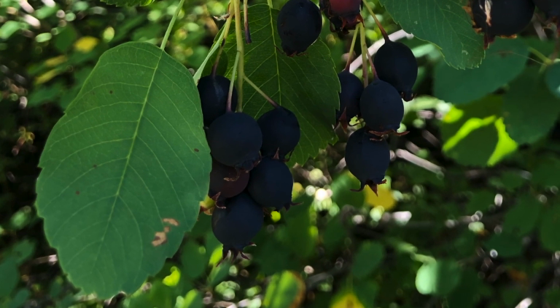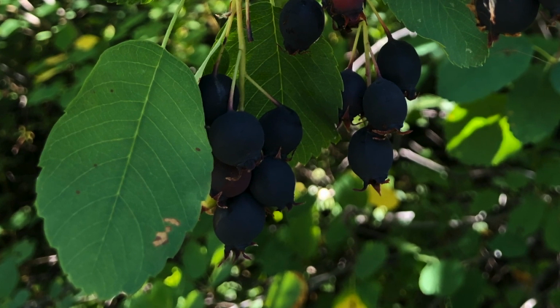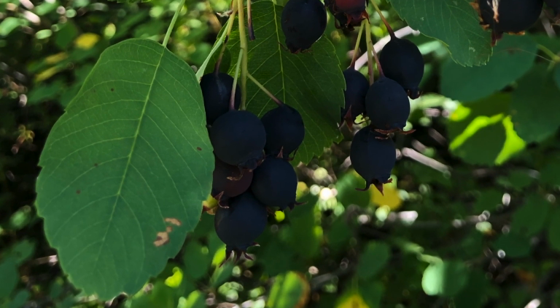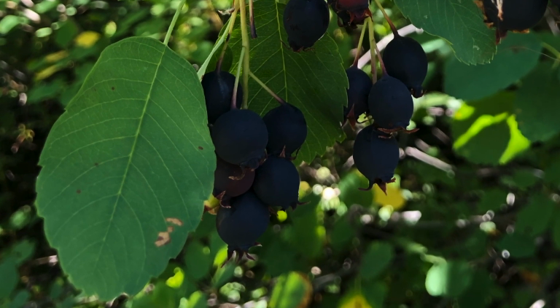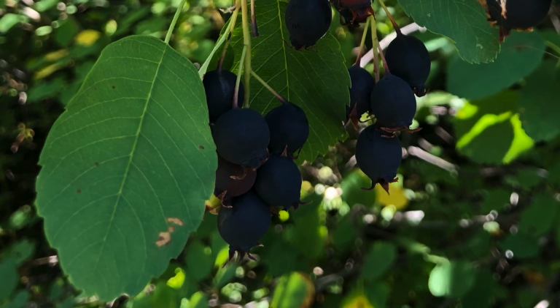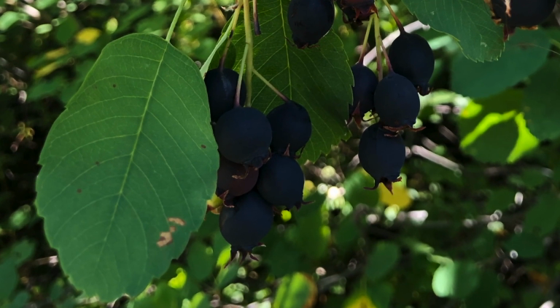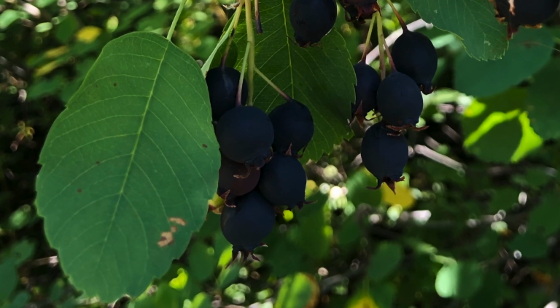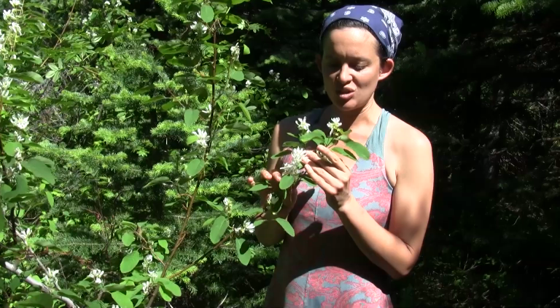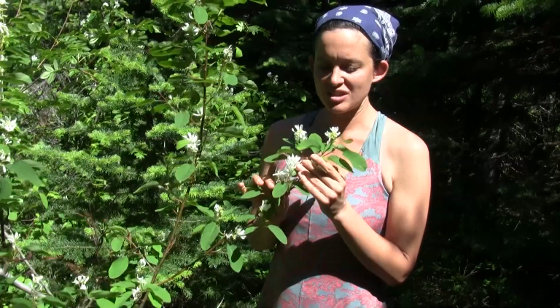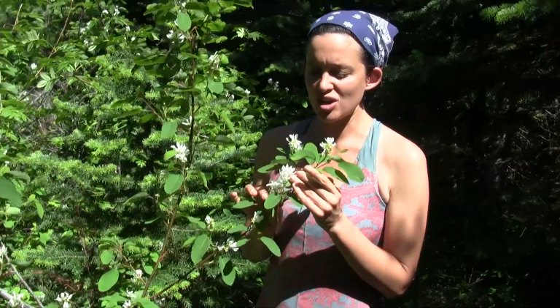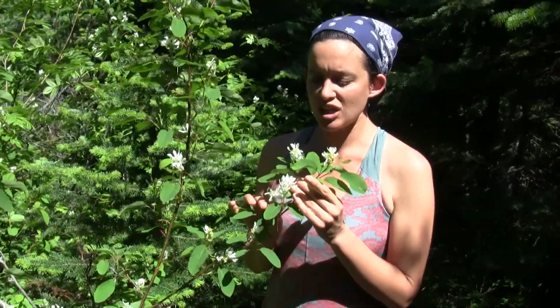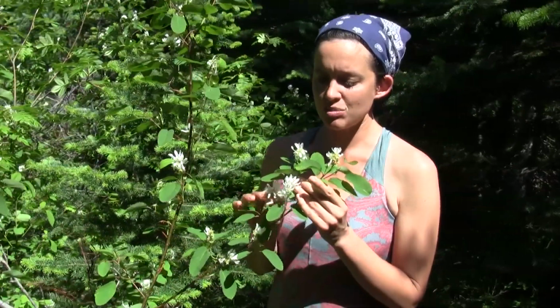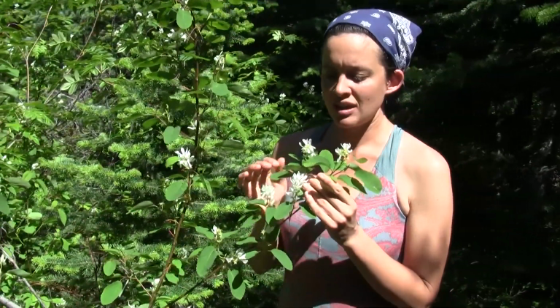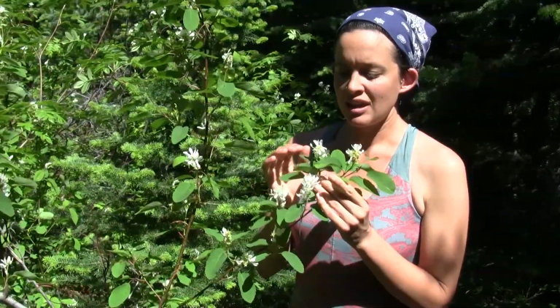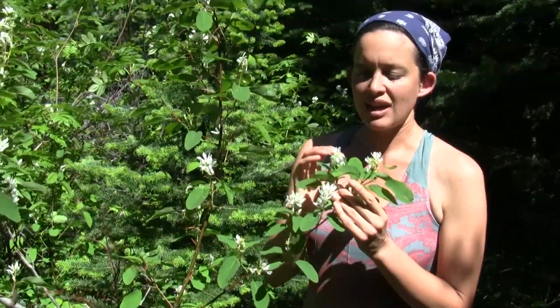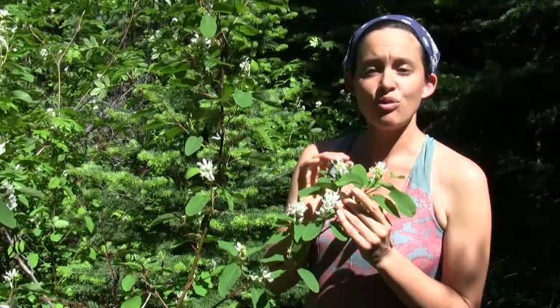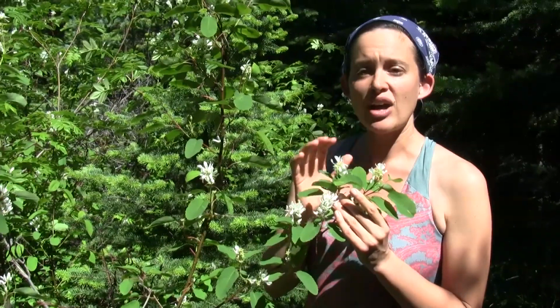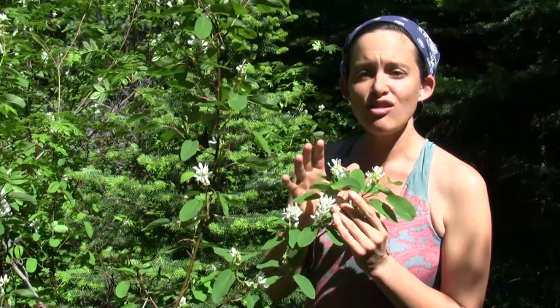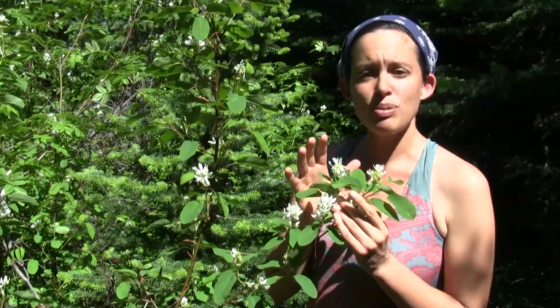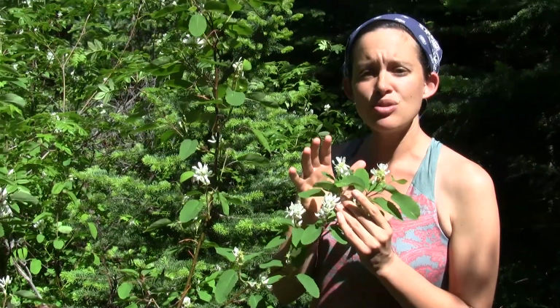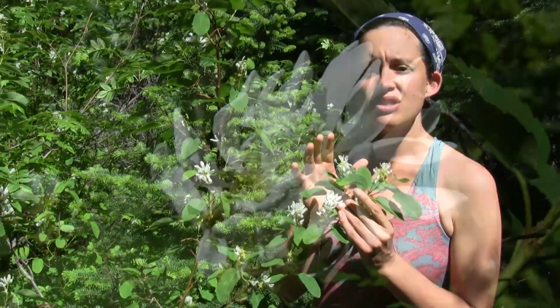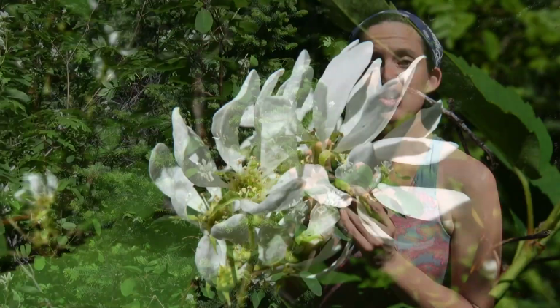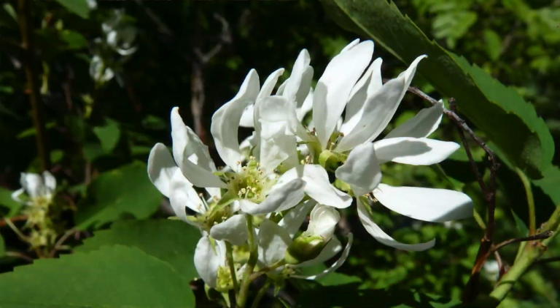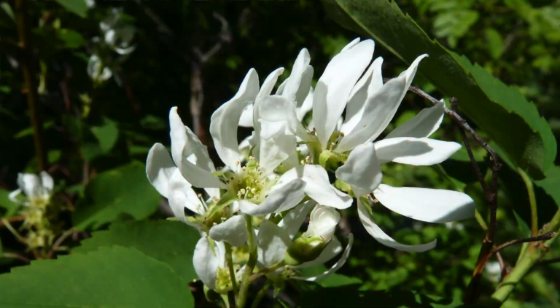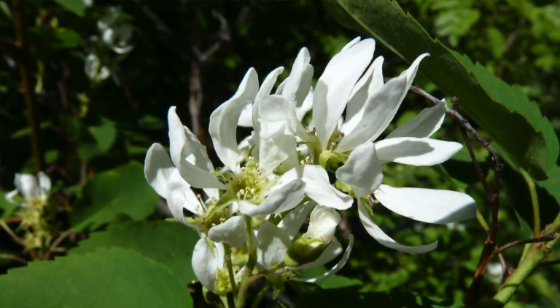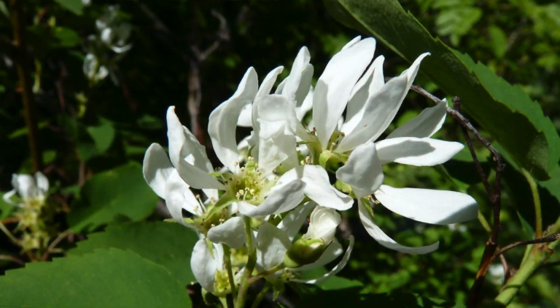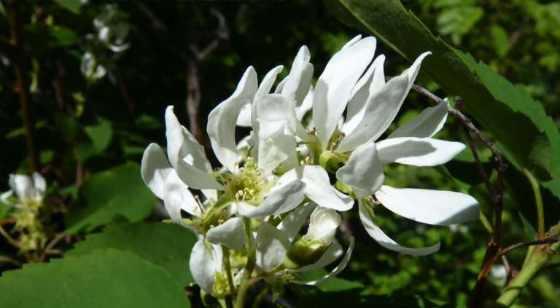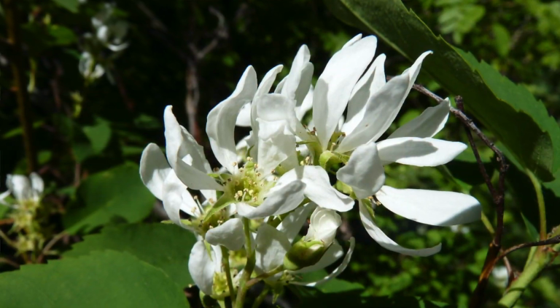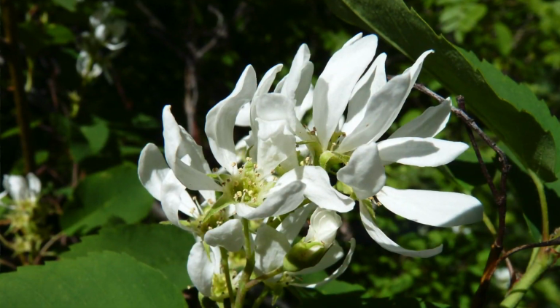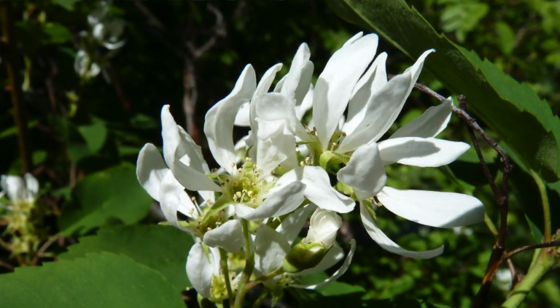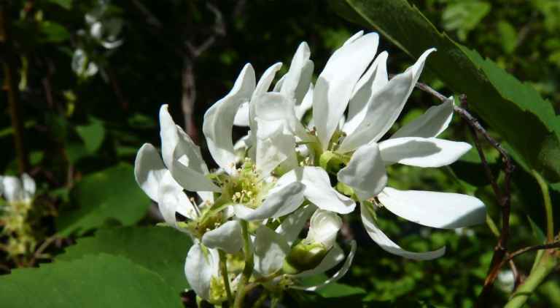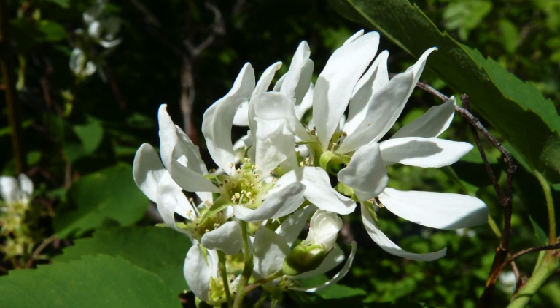Flowers are white, they're star-shaped, they have 5 petals each, and about 20 yellow stamens.